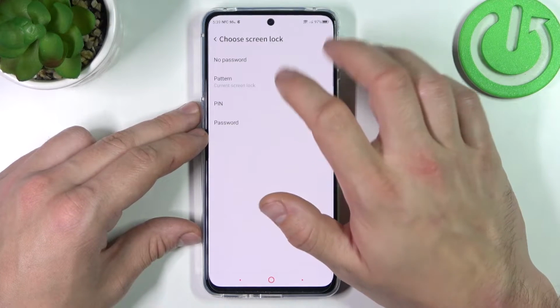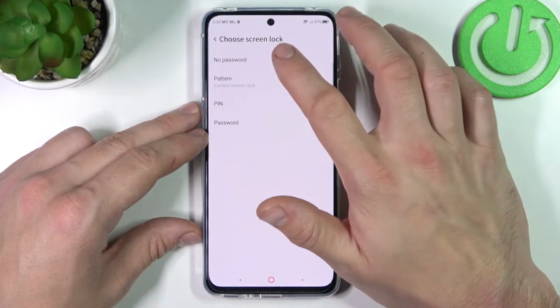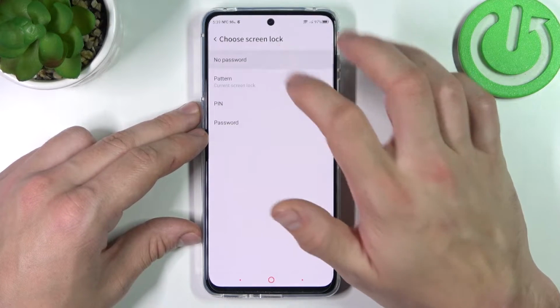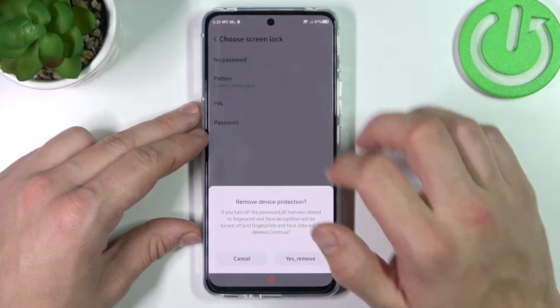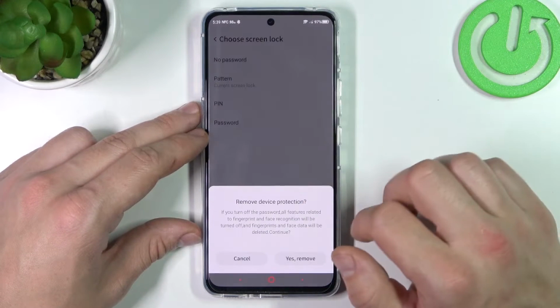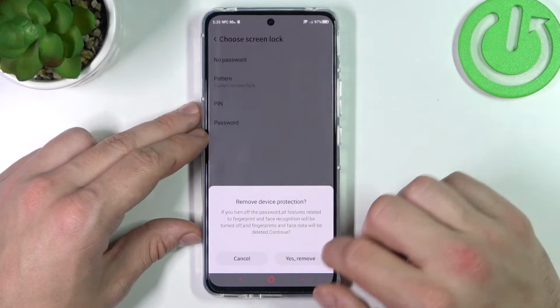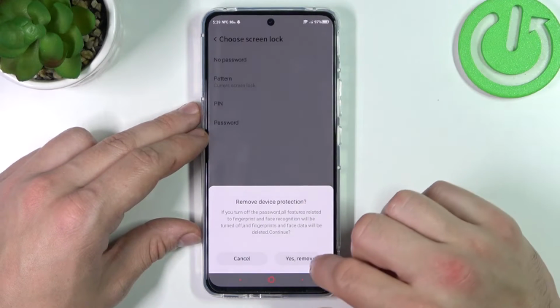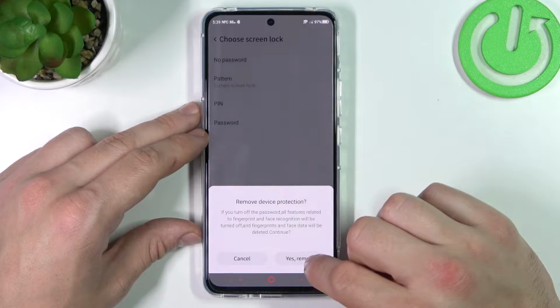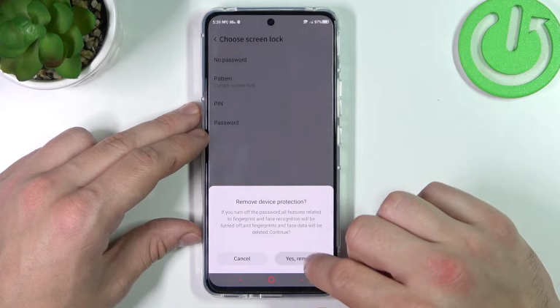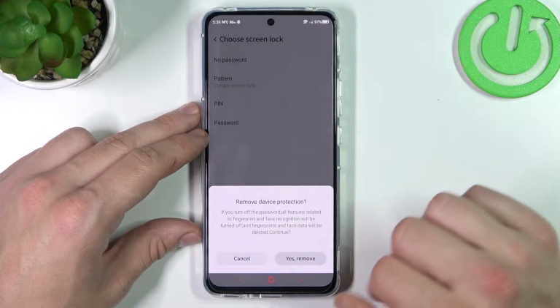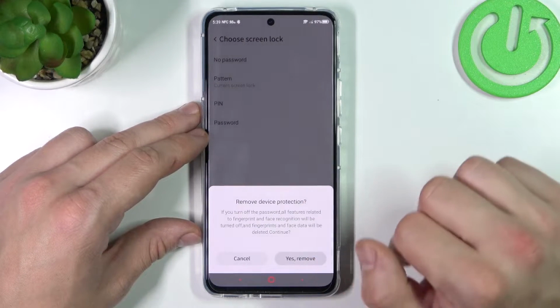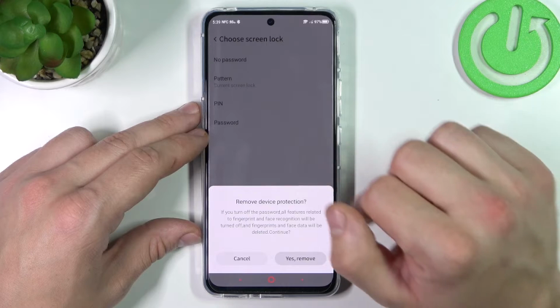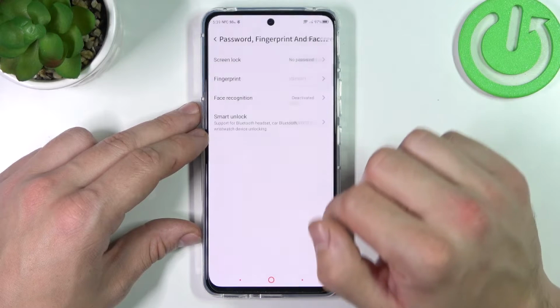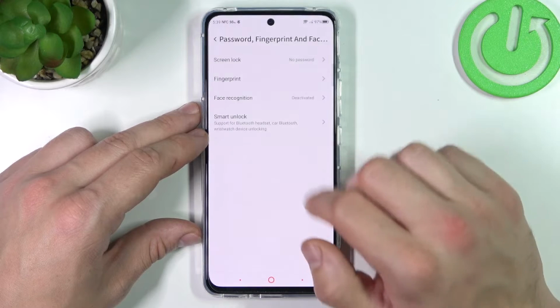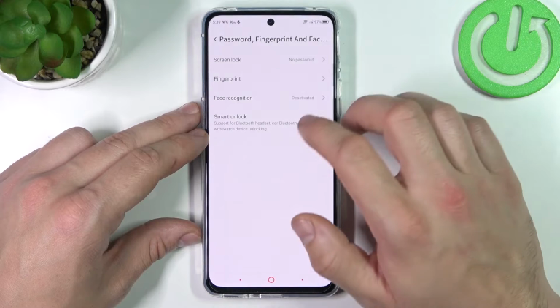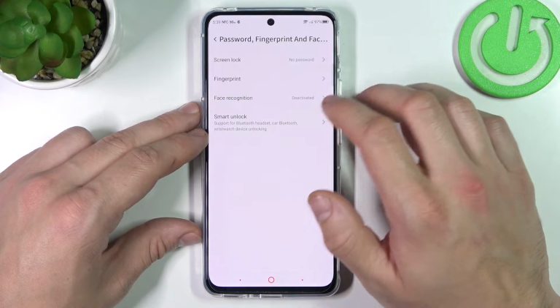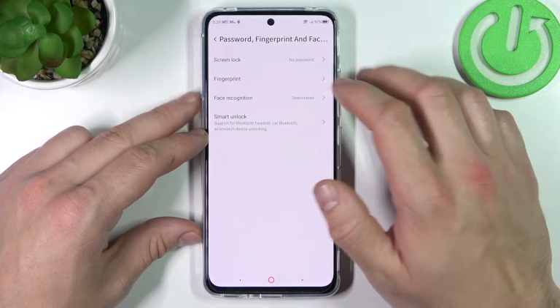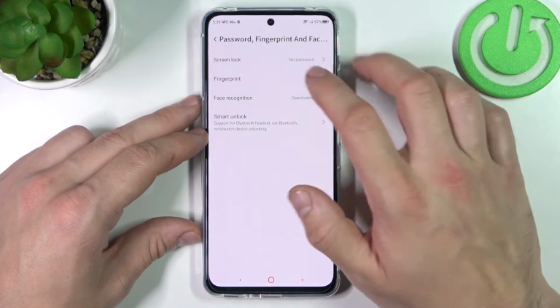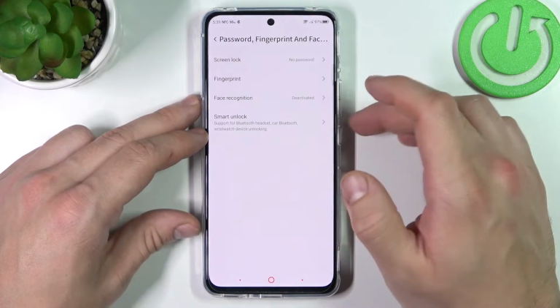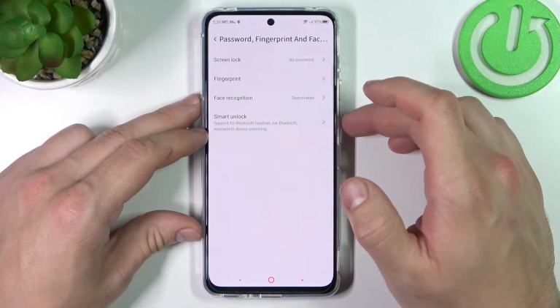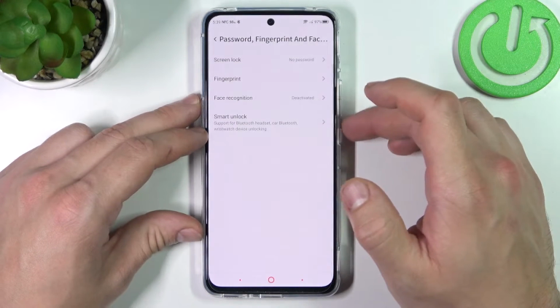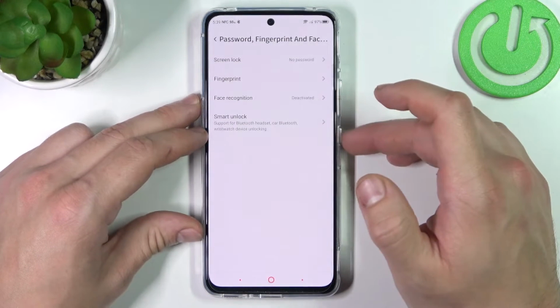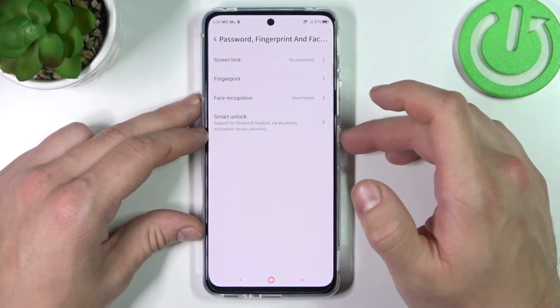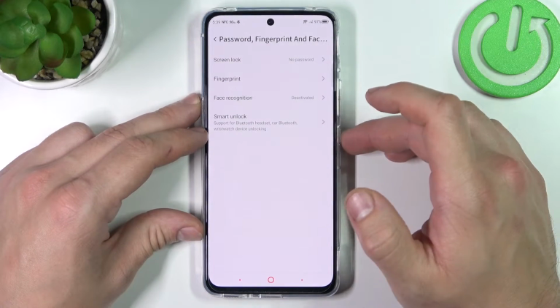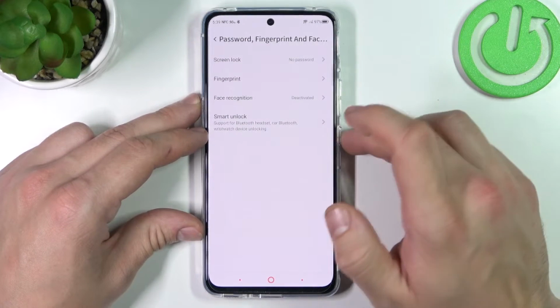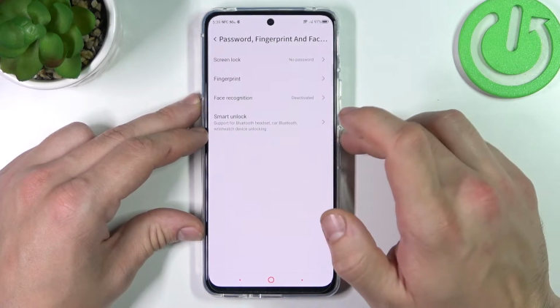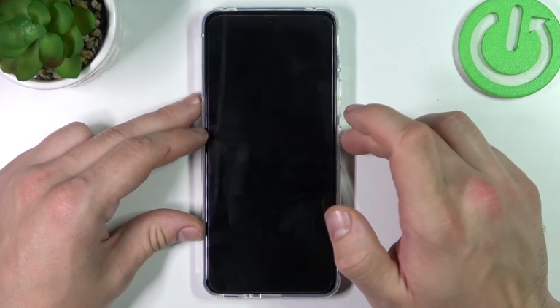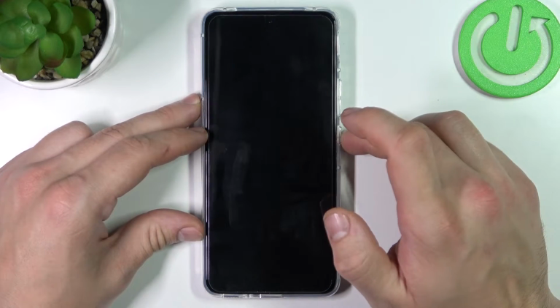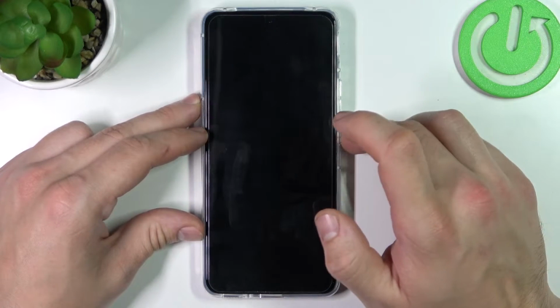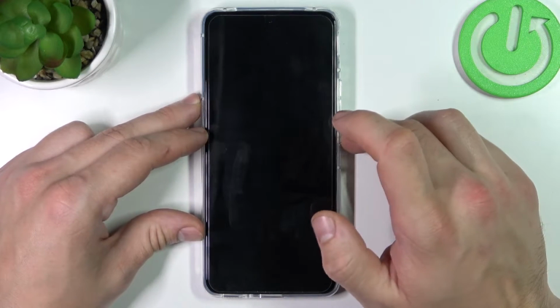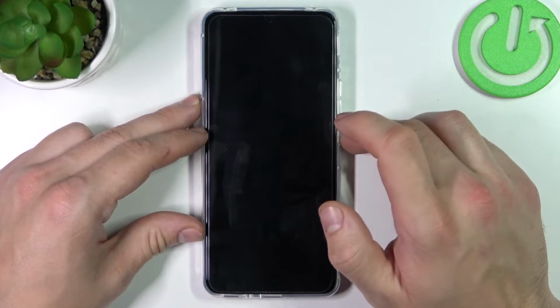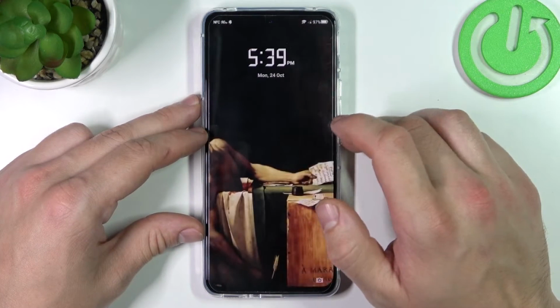First let's select no password and let's use it to unlock the phone.